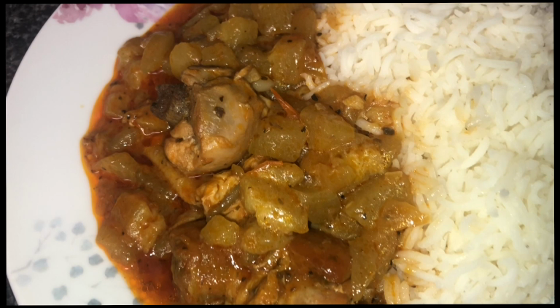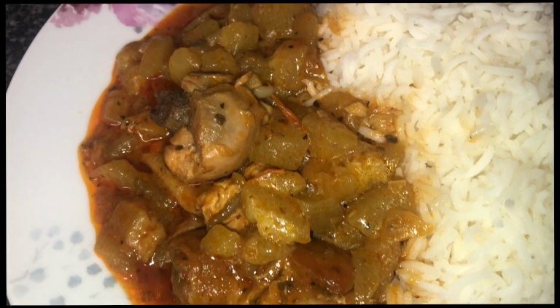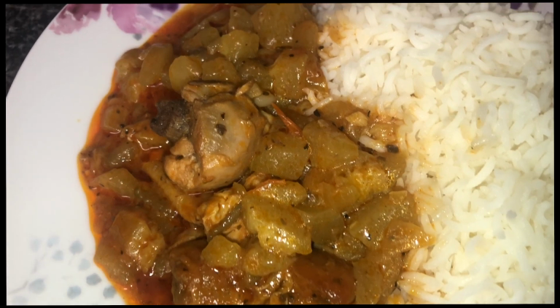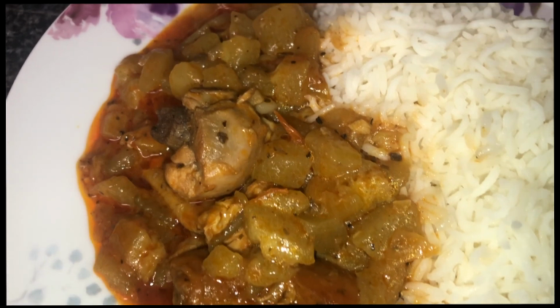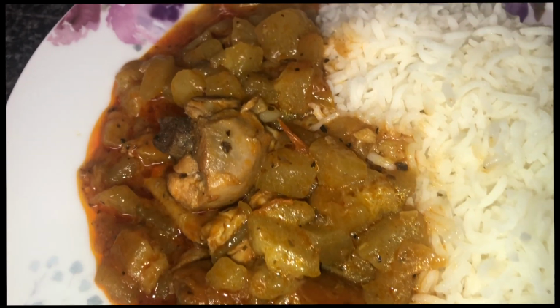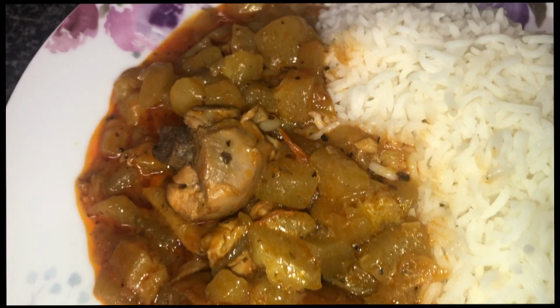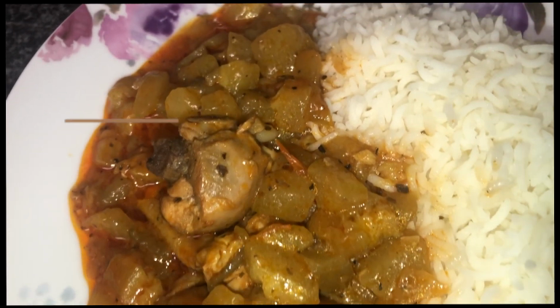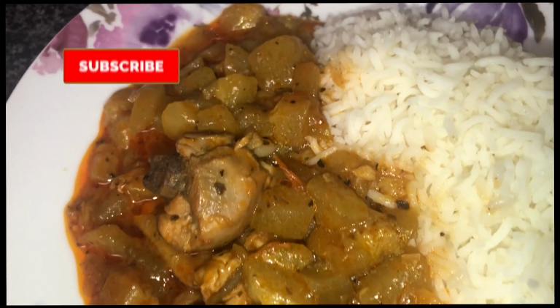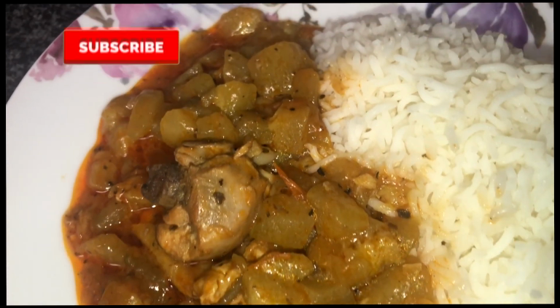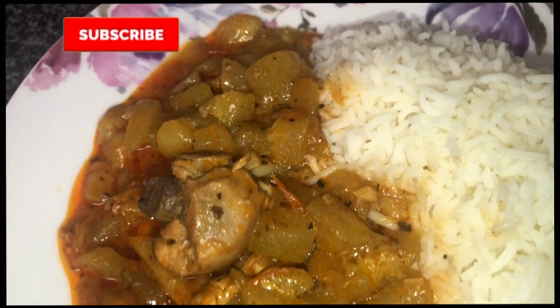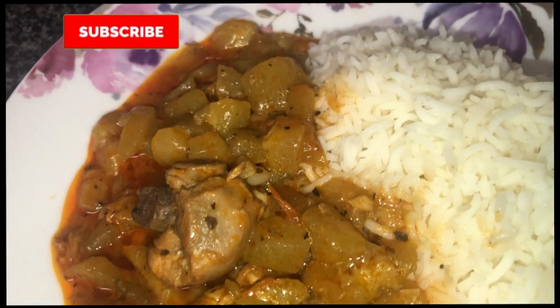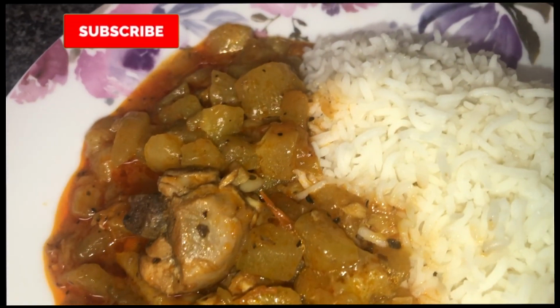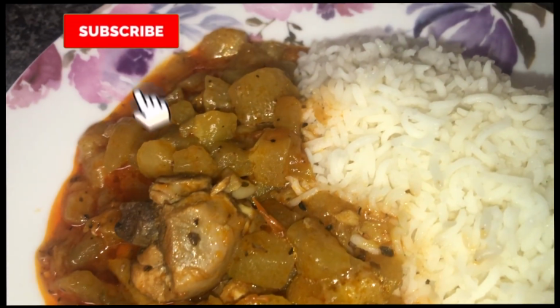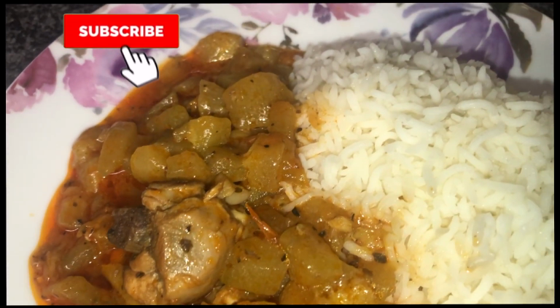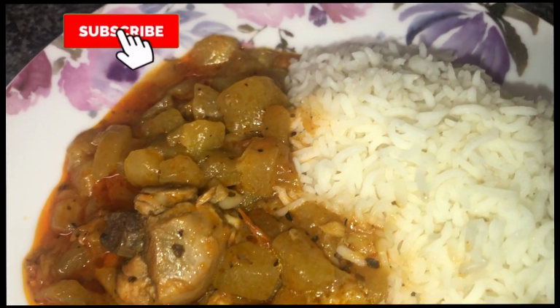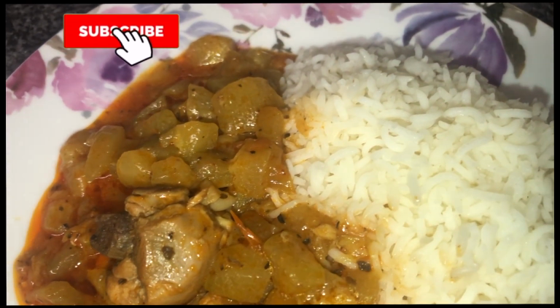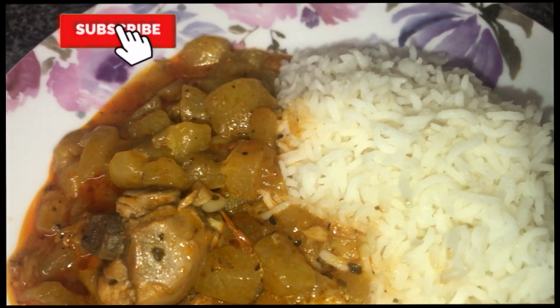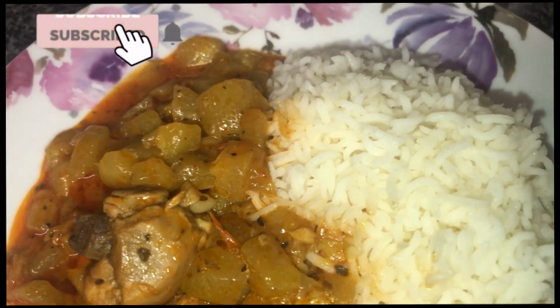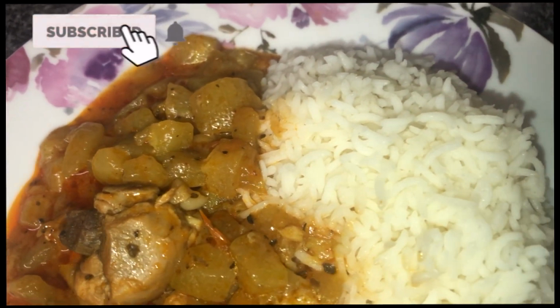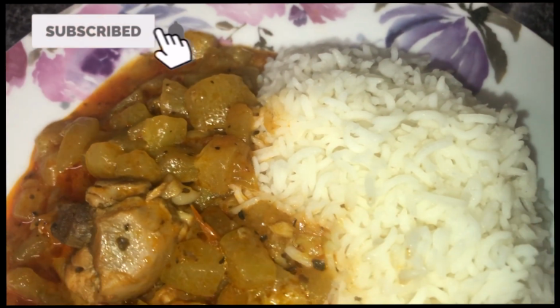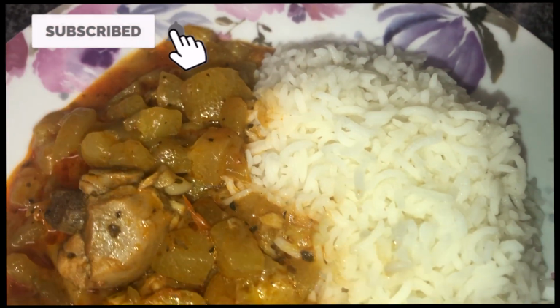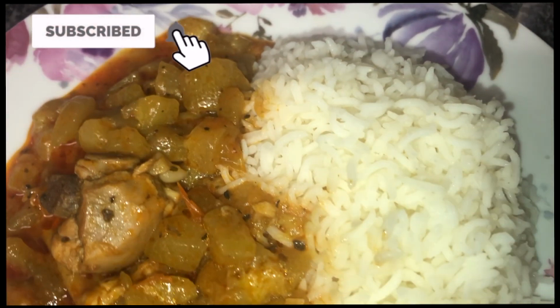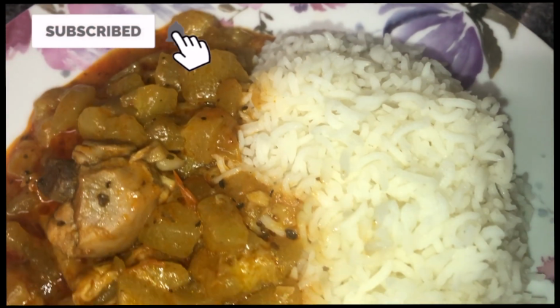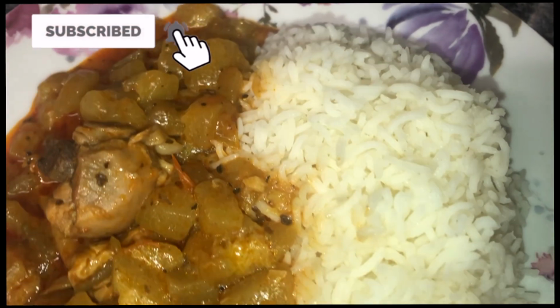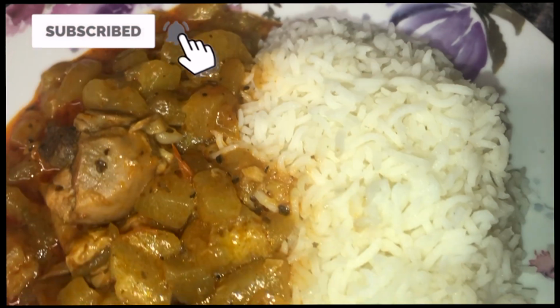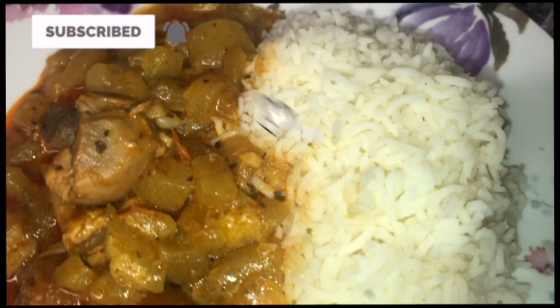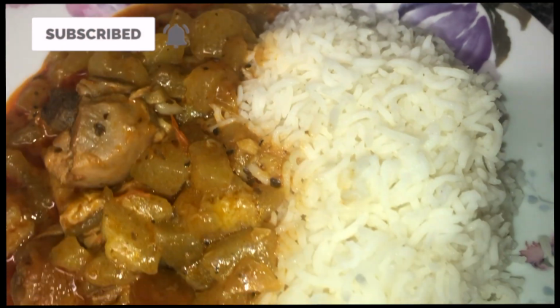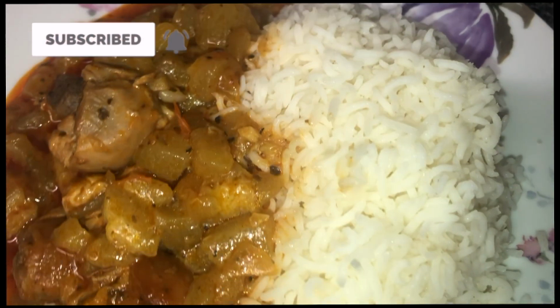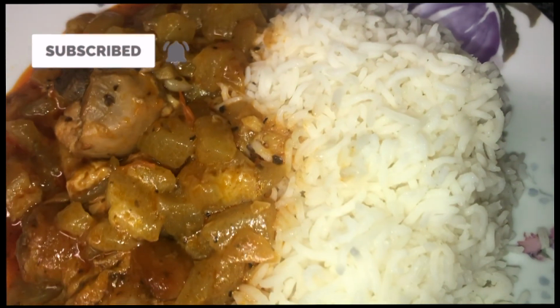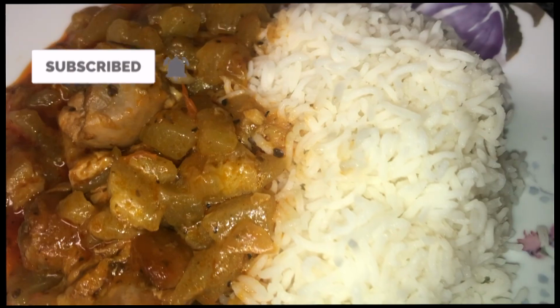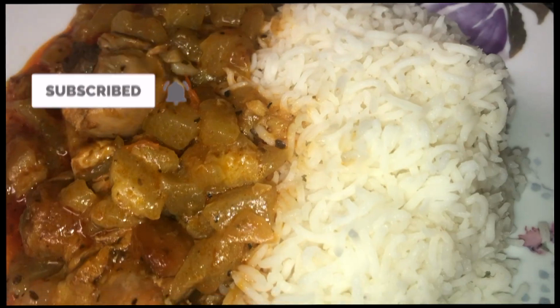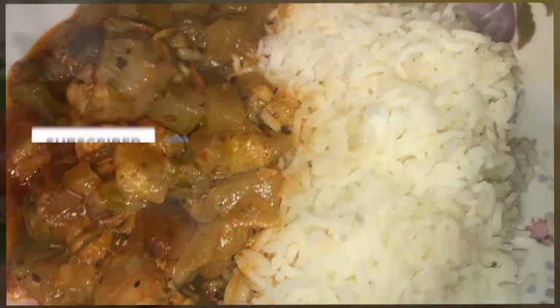Hello guys, welcome back to Kaichi Cooks. Today we're going to show you guys how we make our Guyanese cucumber stew.